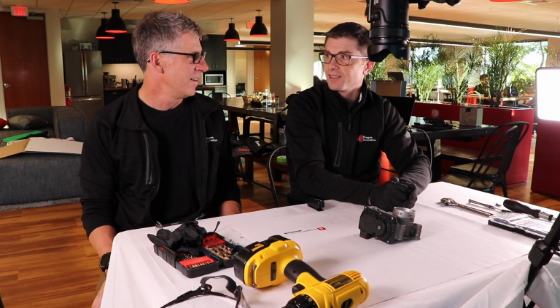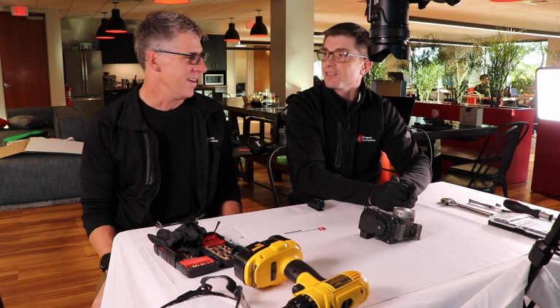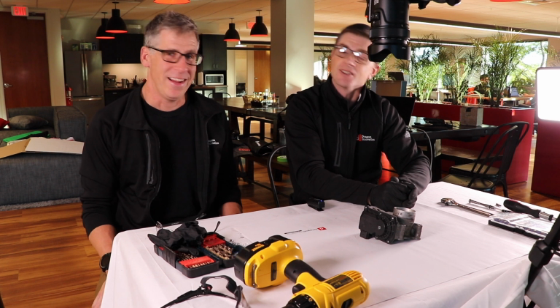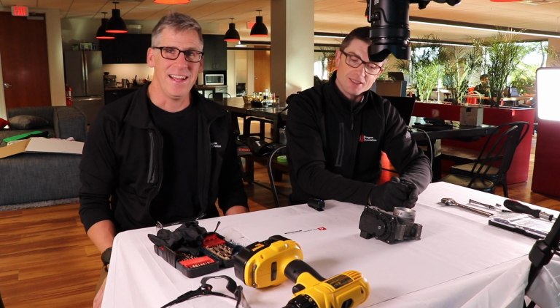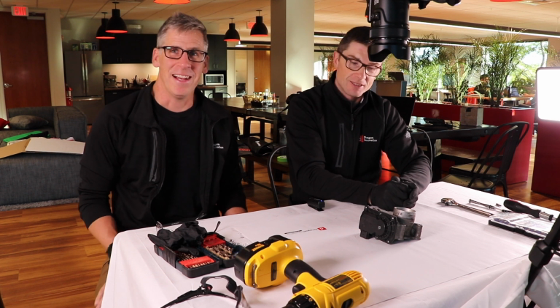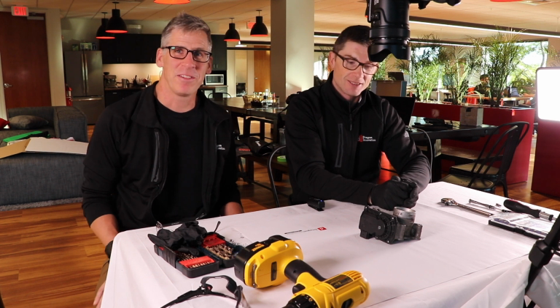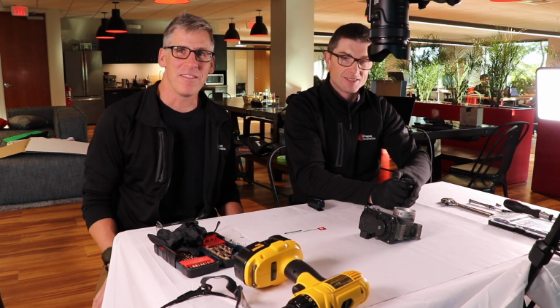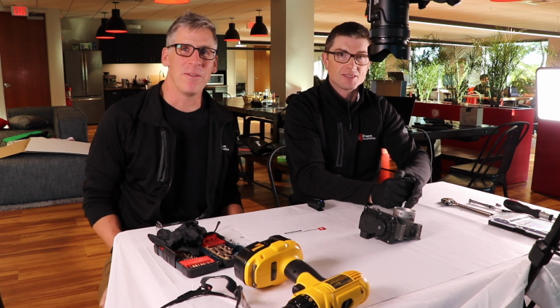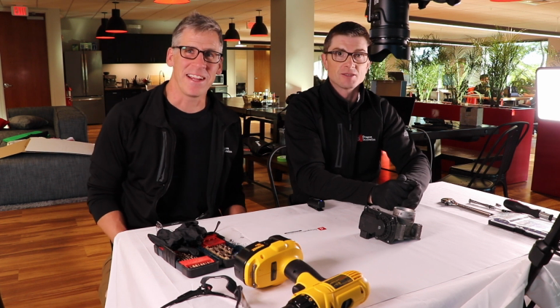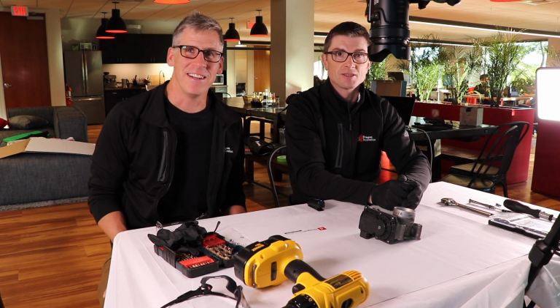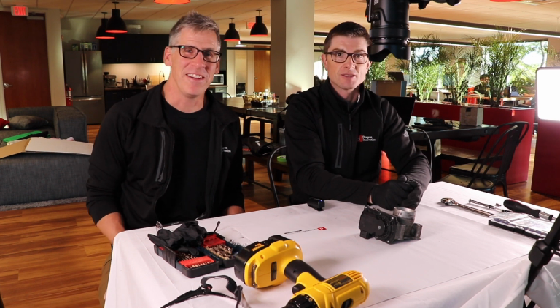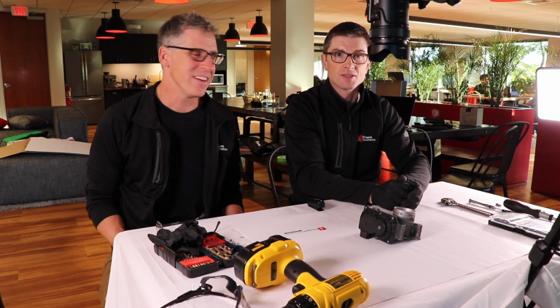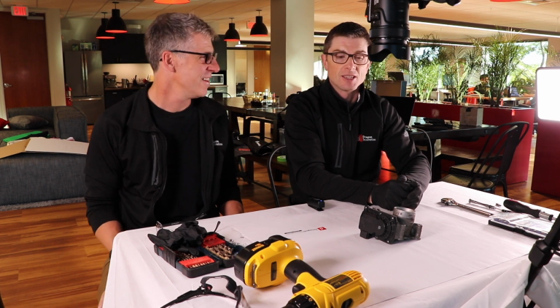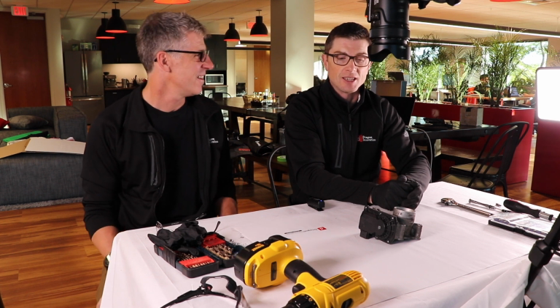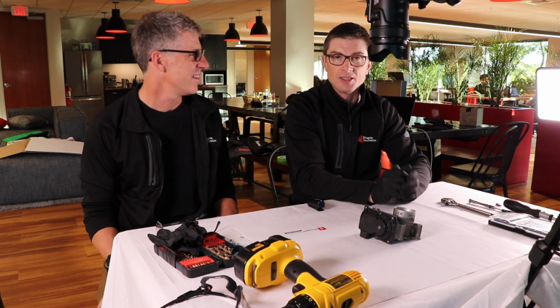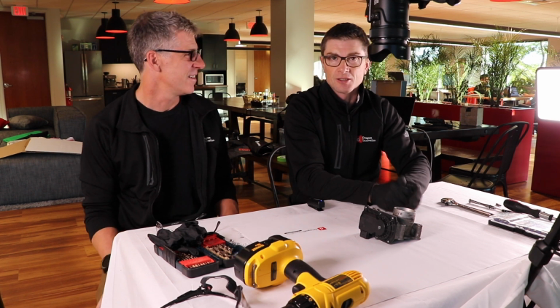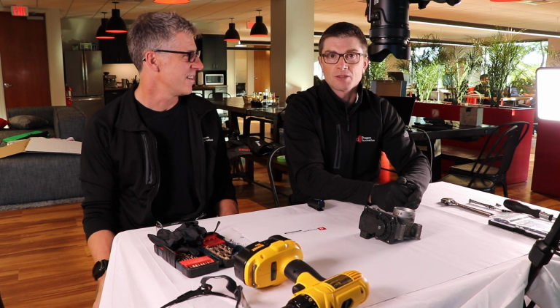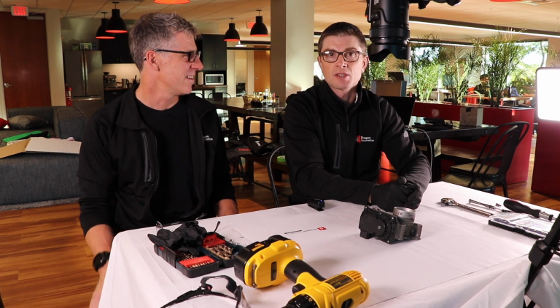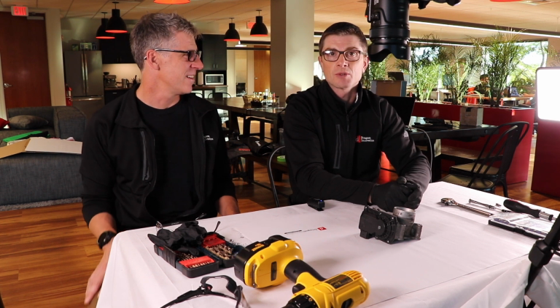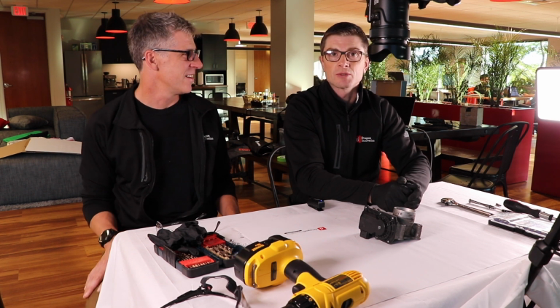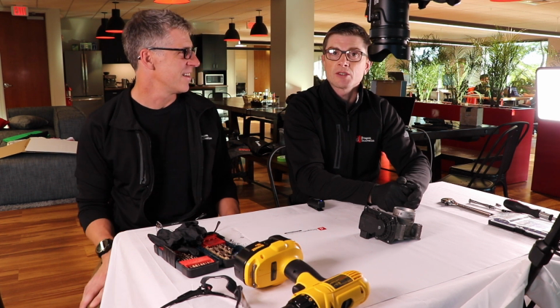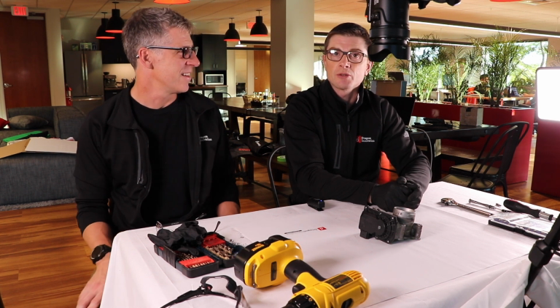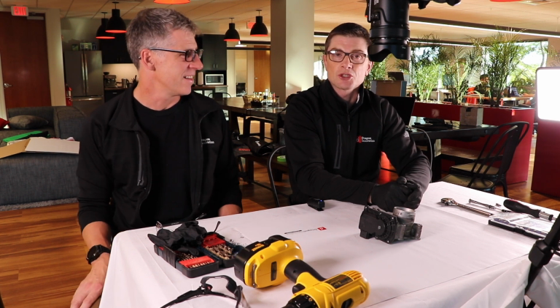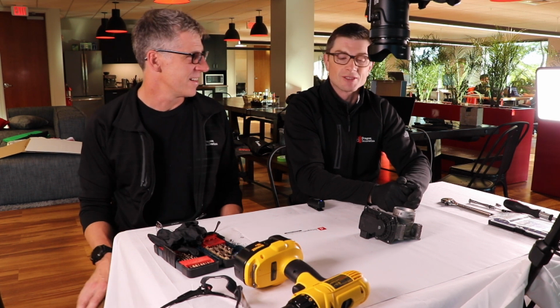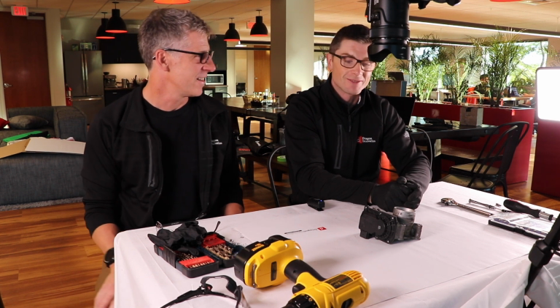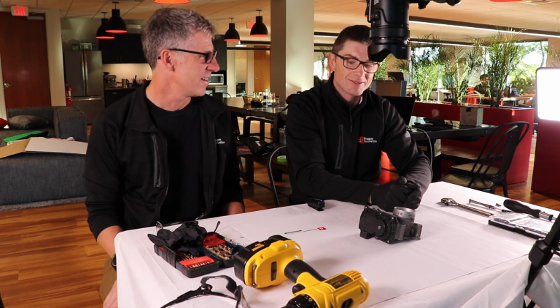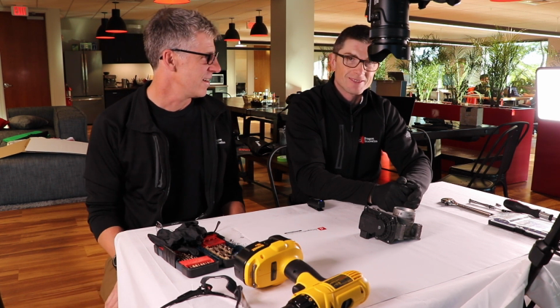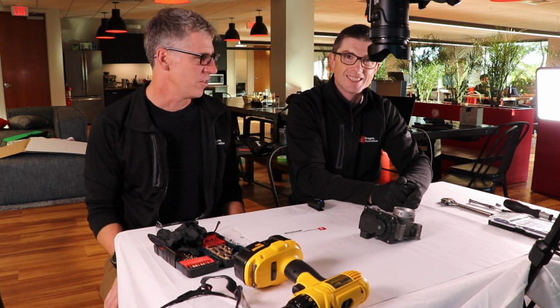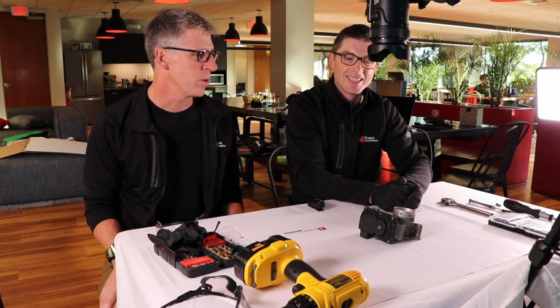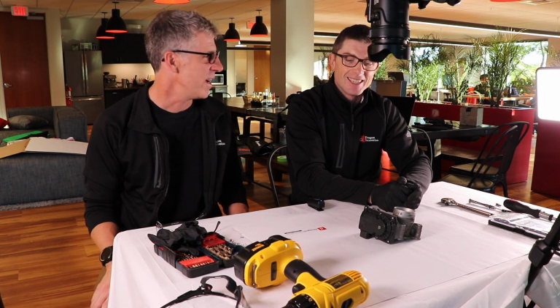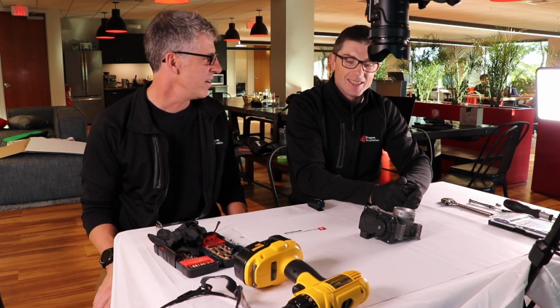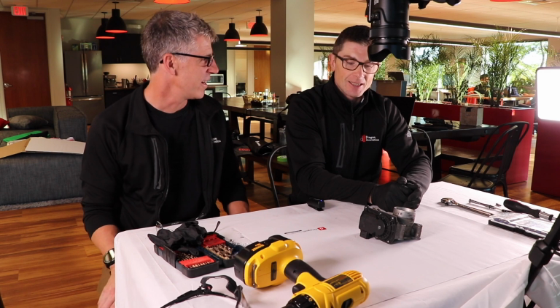I'm Scott from Dragon Innovation, and Nicolas Avril from Dragon Innovation. So what do we have here, Nick?